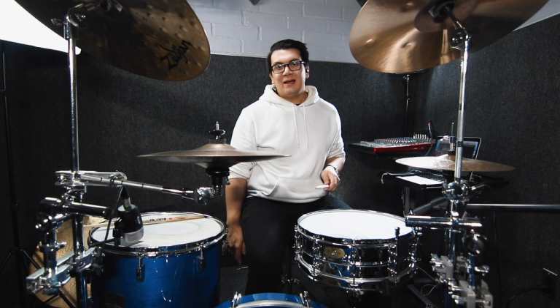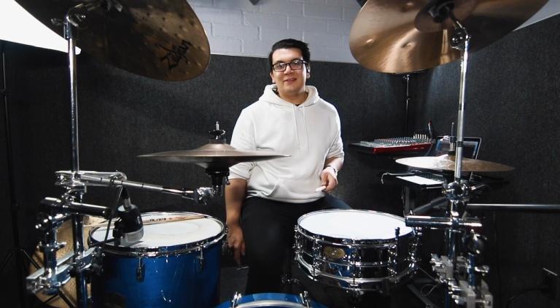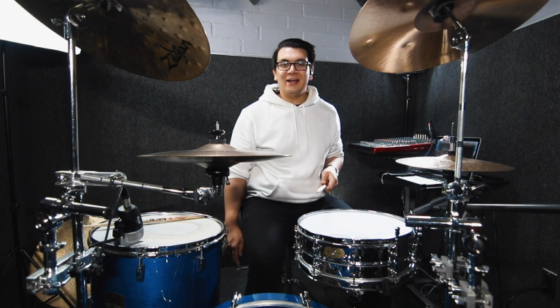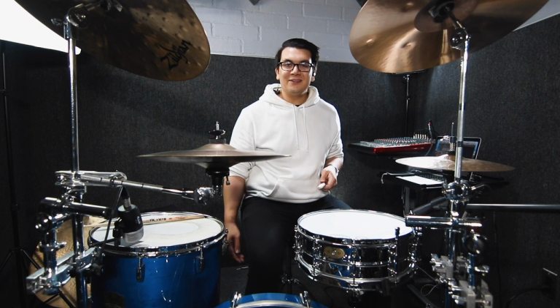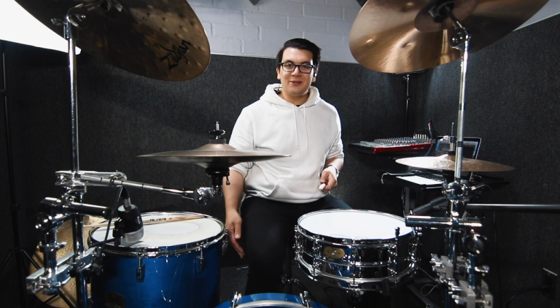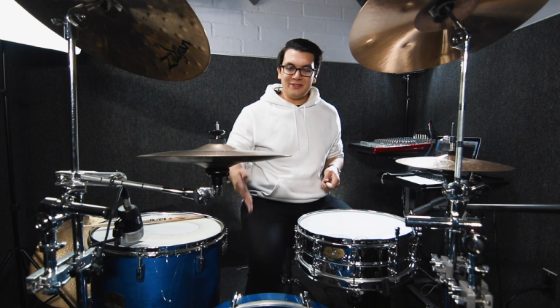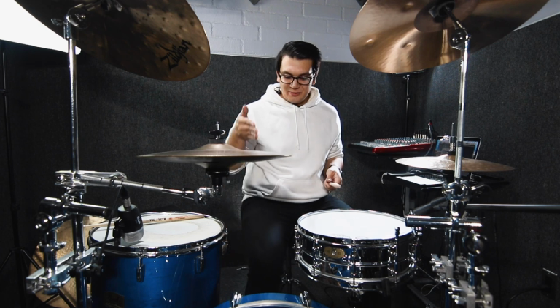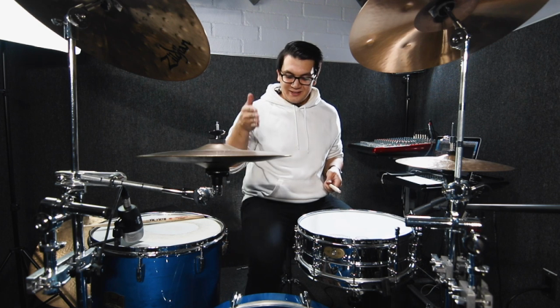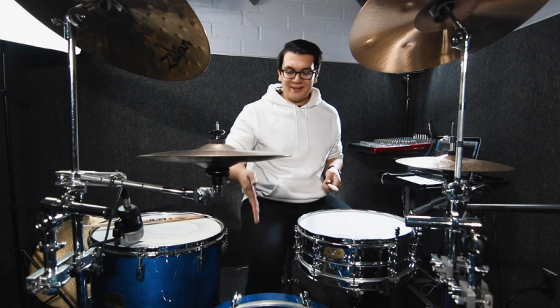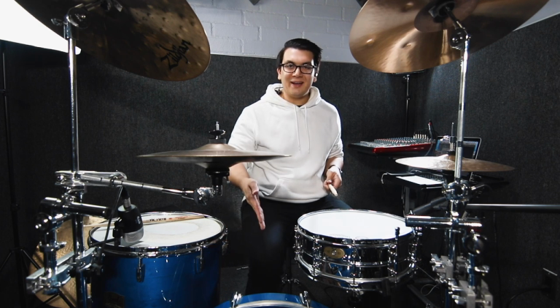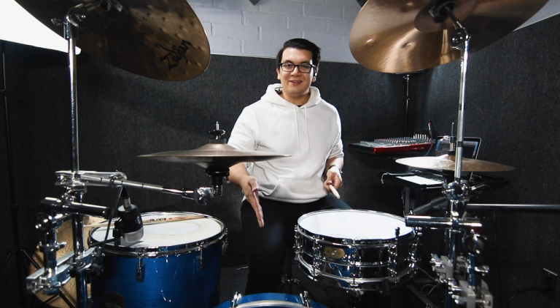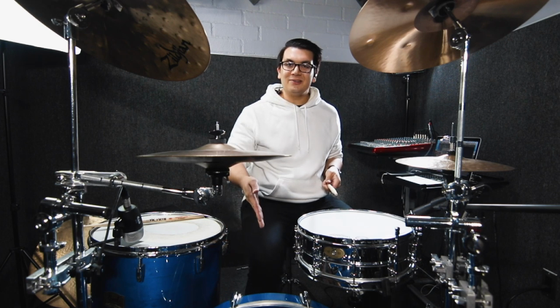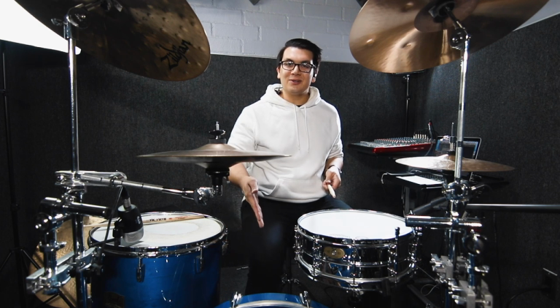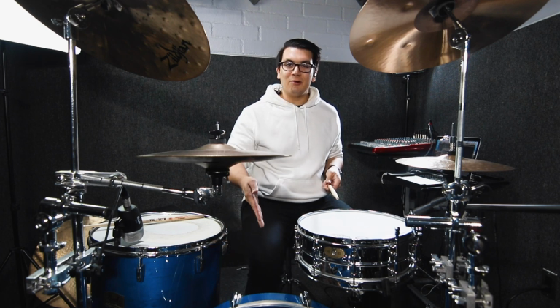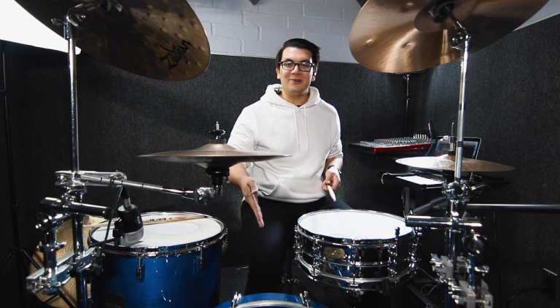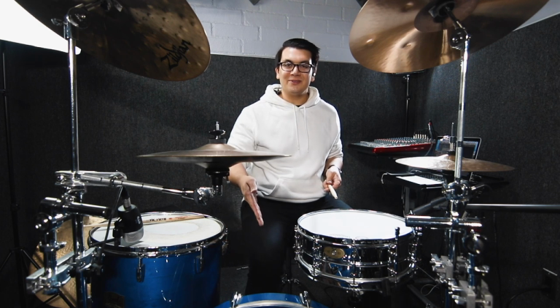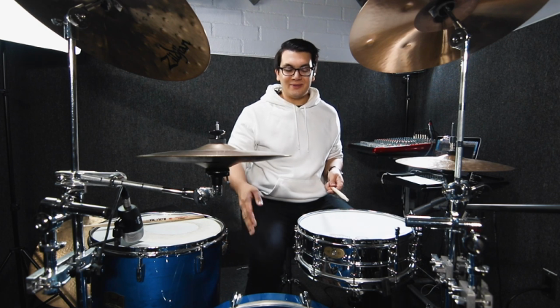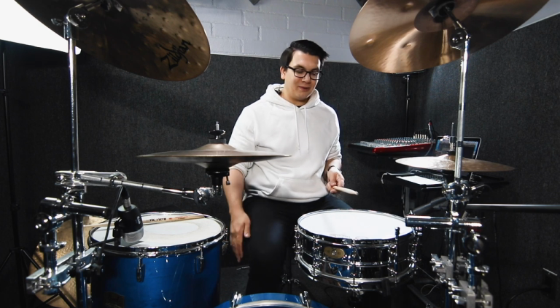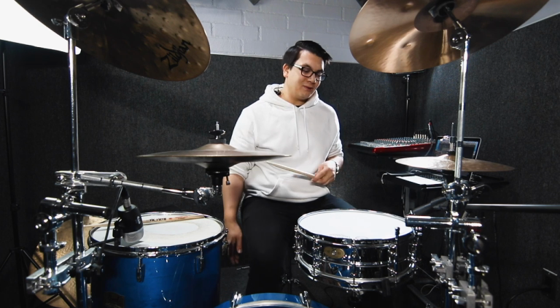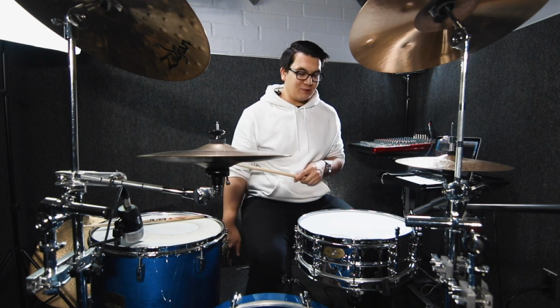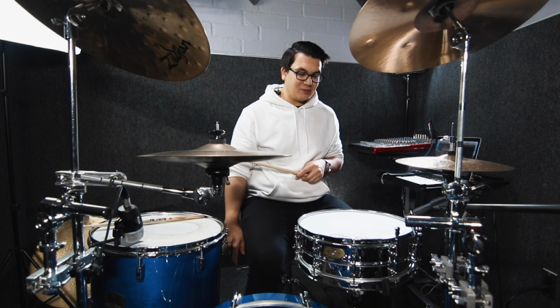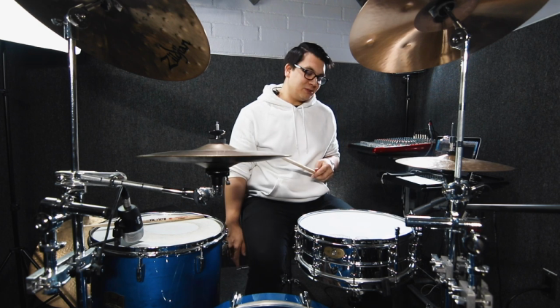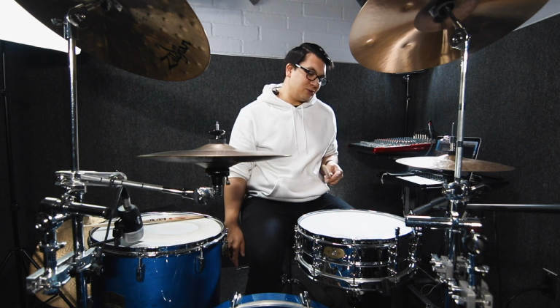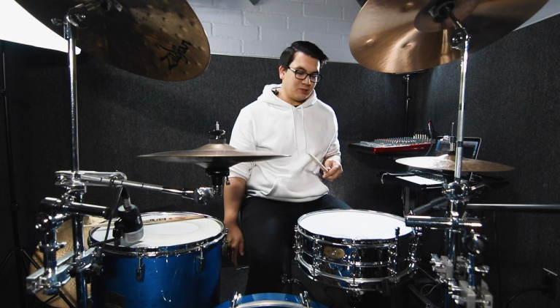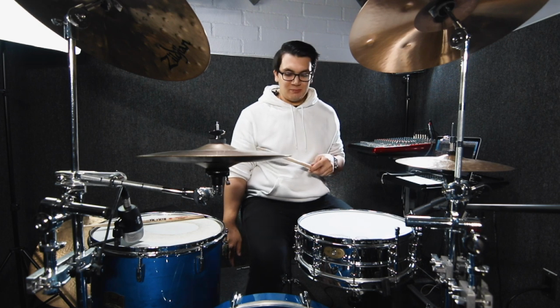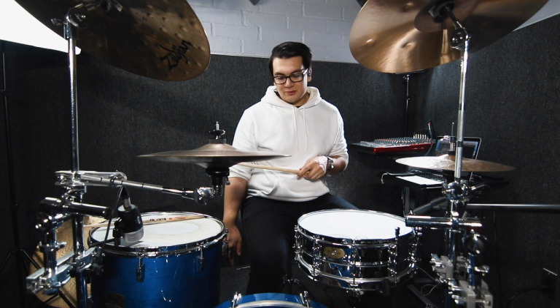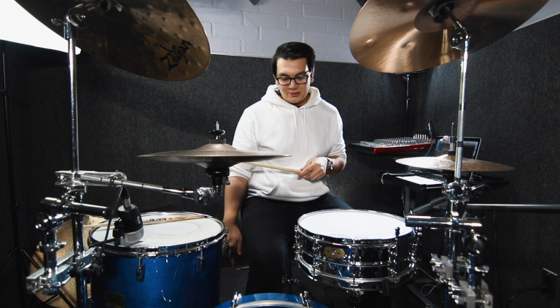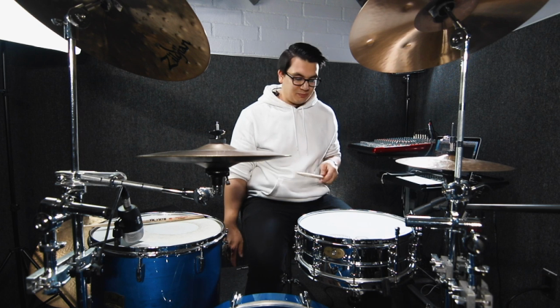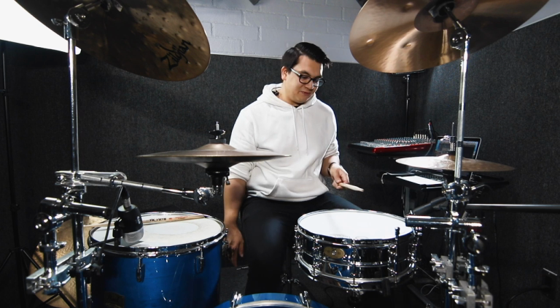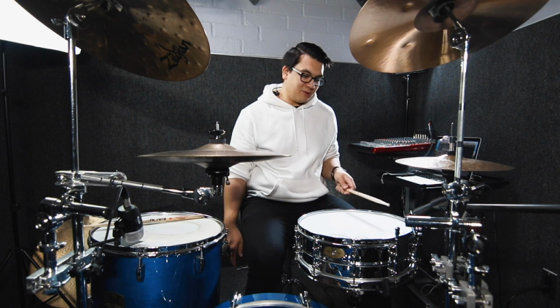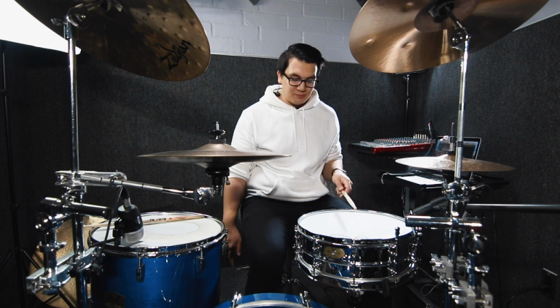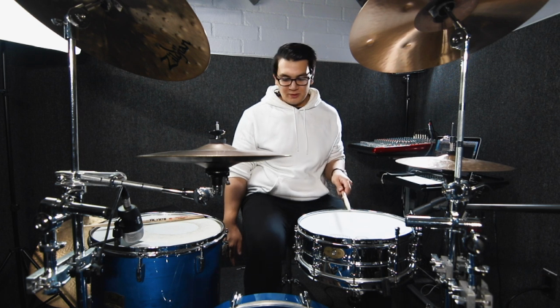Now let's do it with a kick on each of the quarters: one triplet, two triplet, three triplet, four triplet.